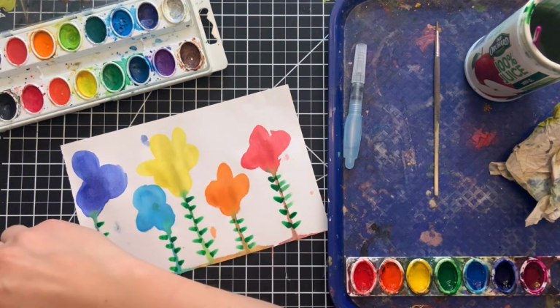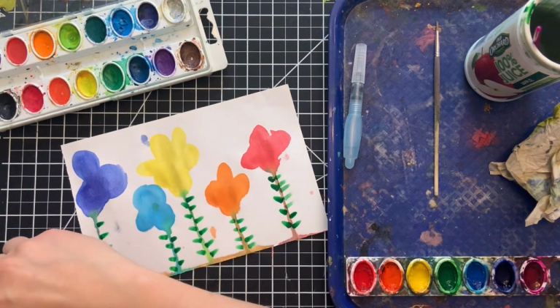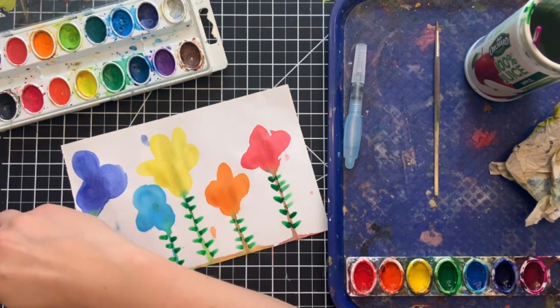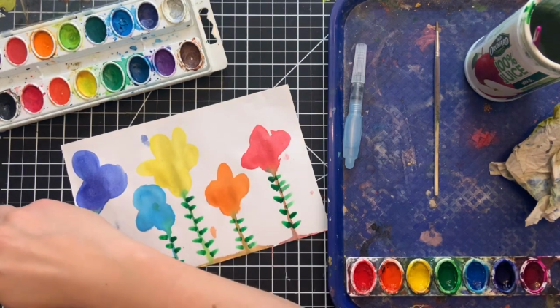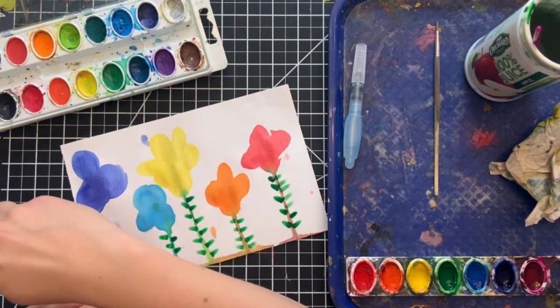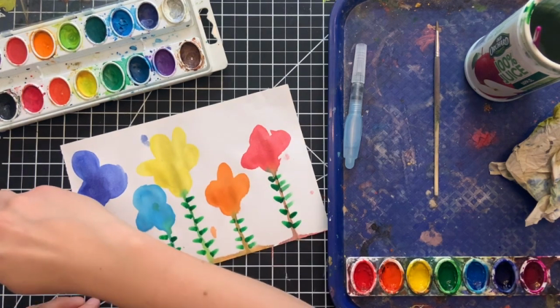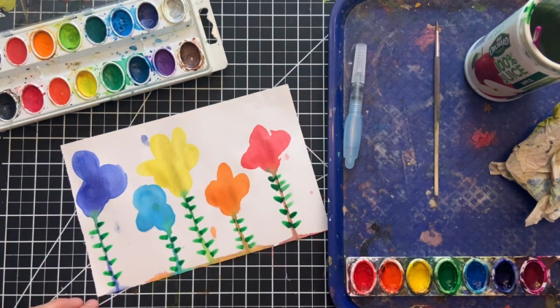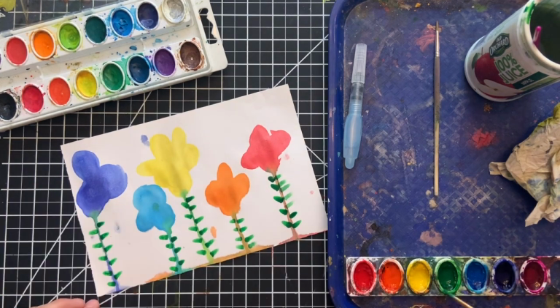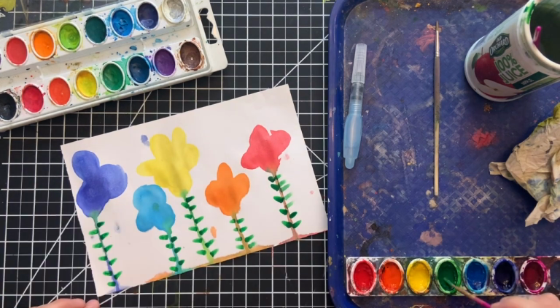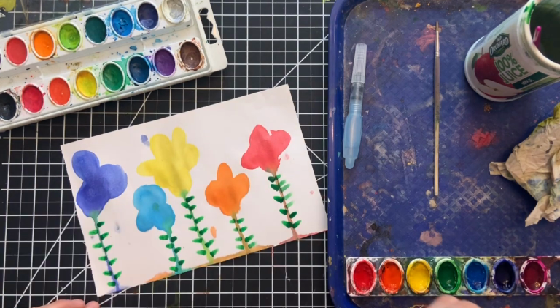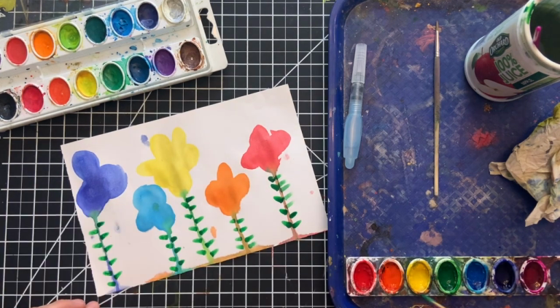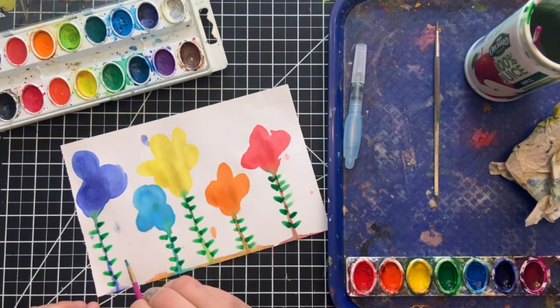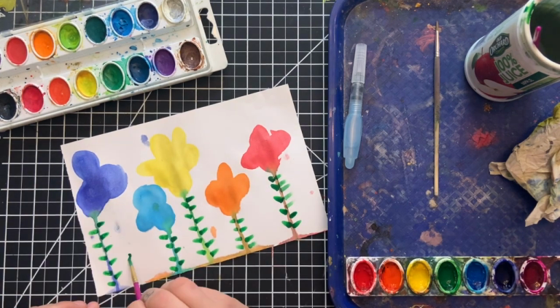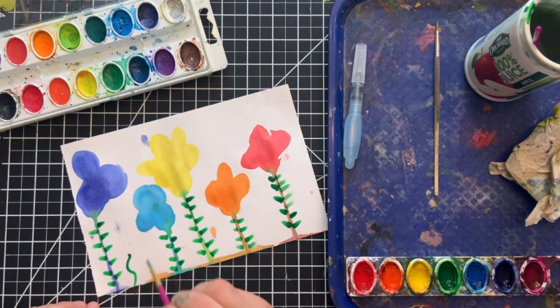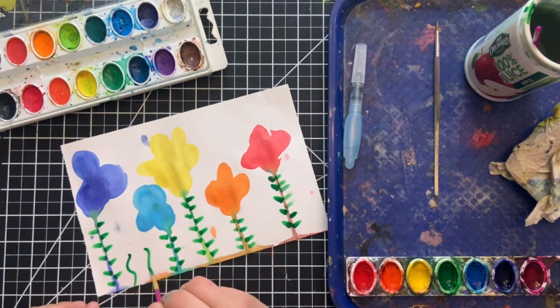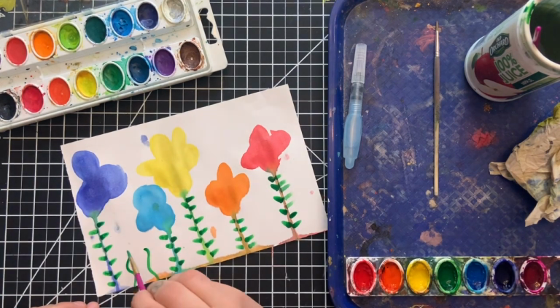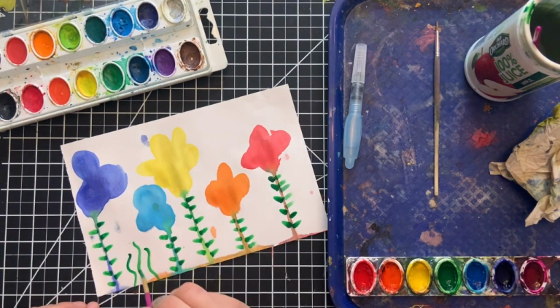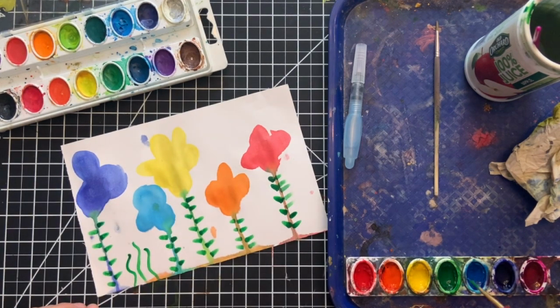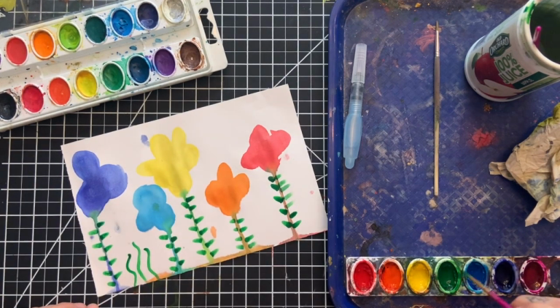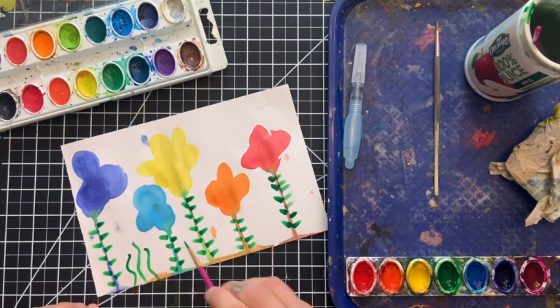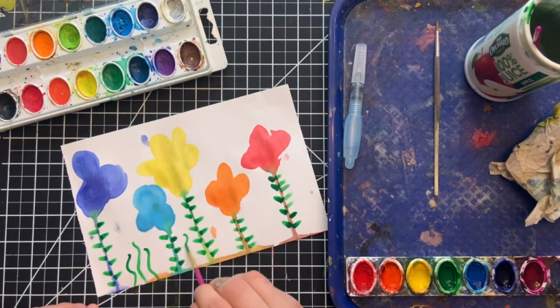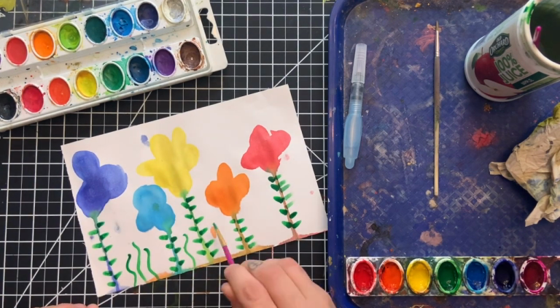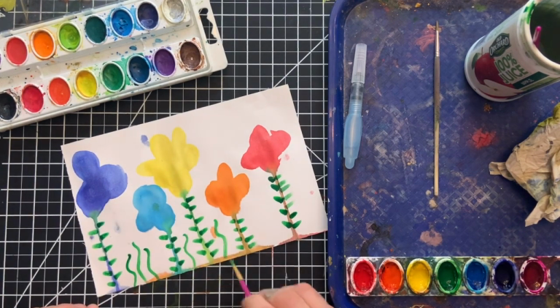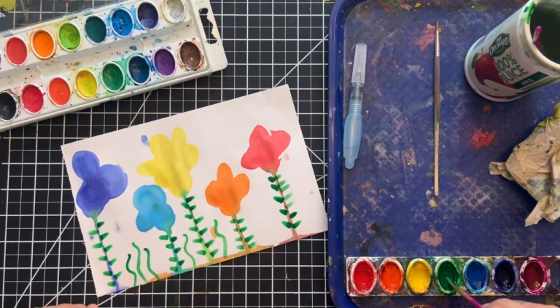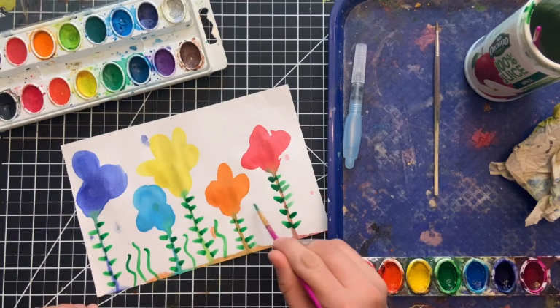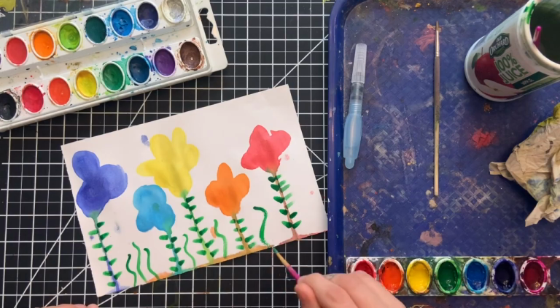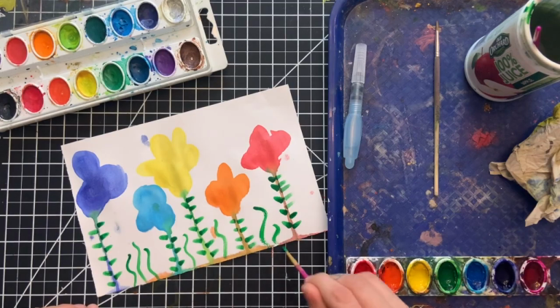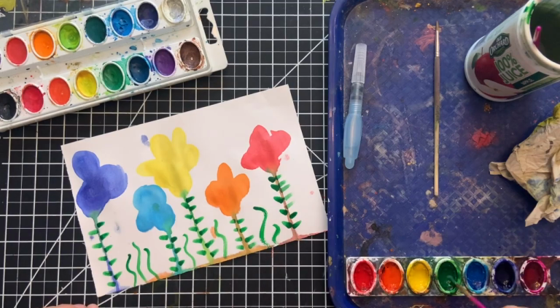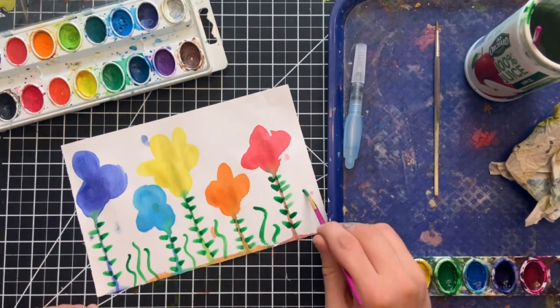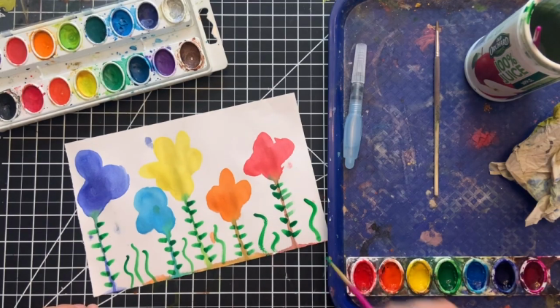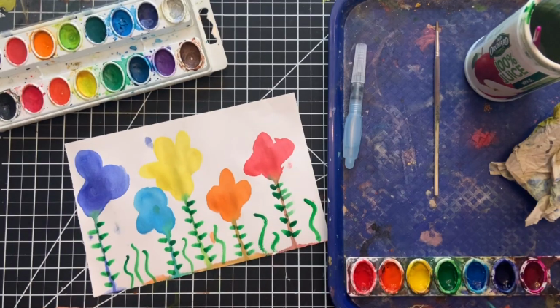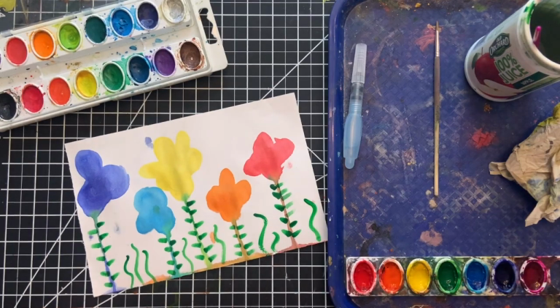You can even add more details like grass or even a sky. Have fun, artists!